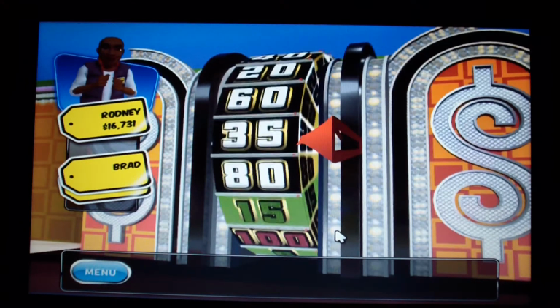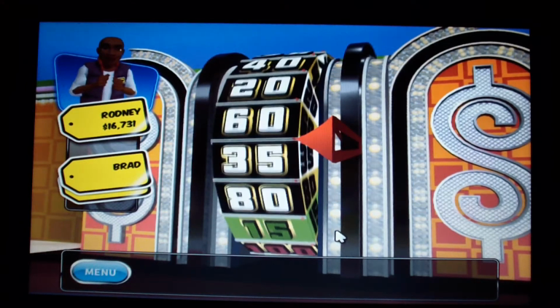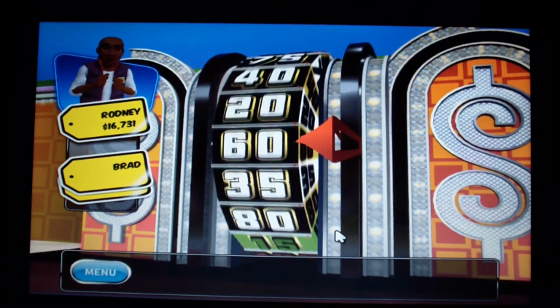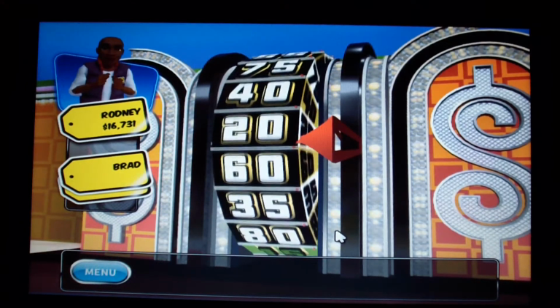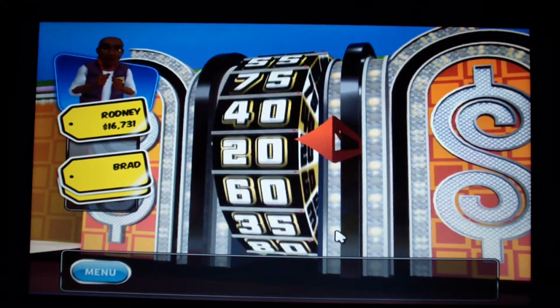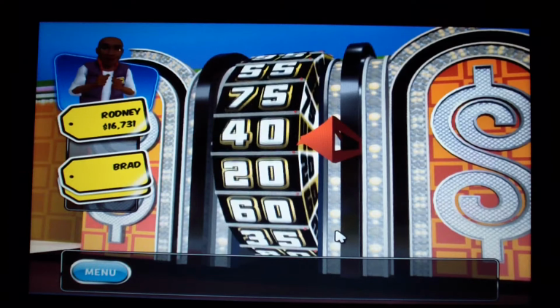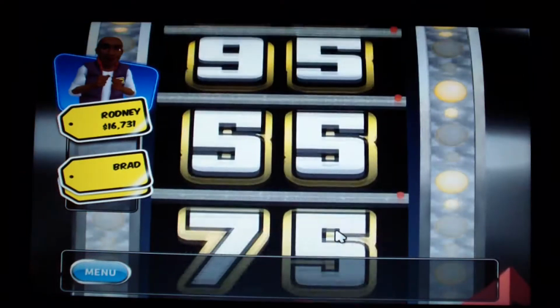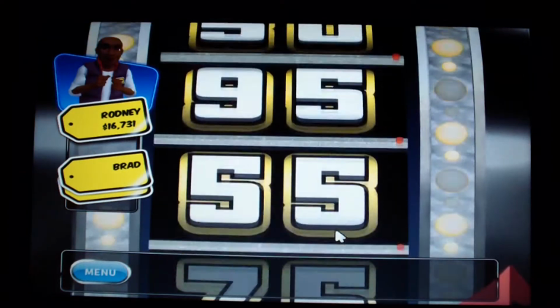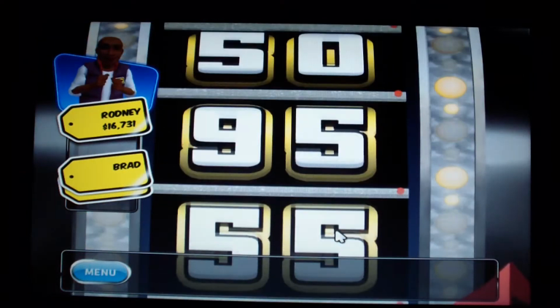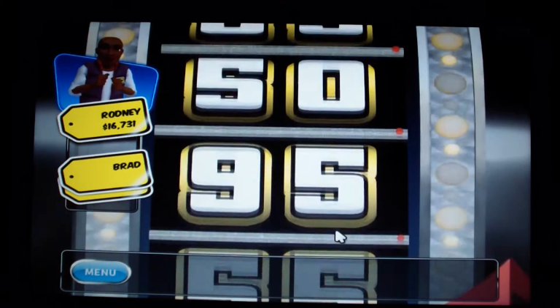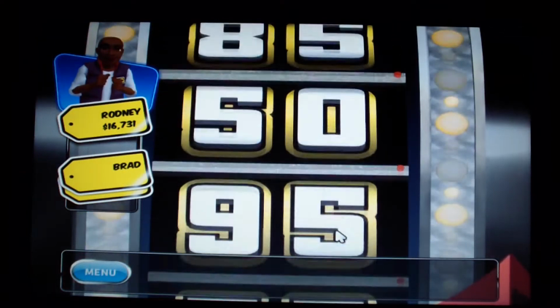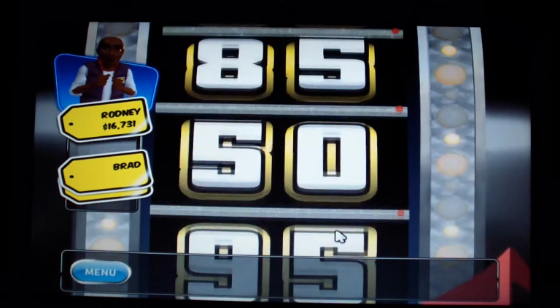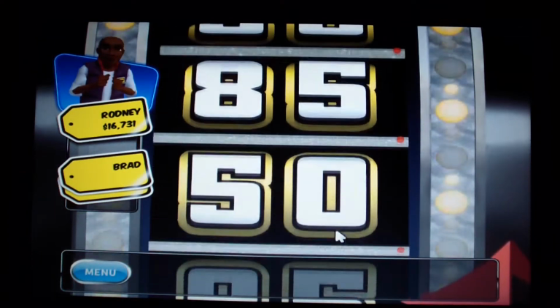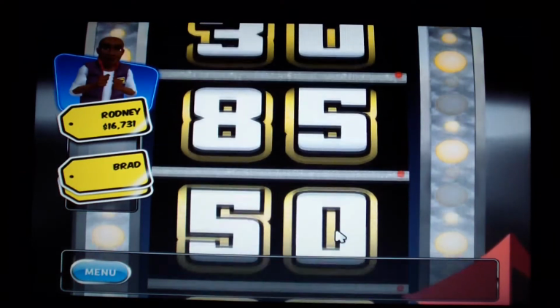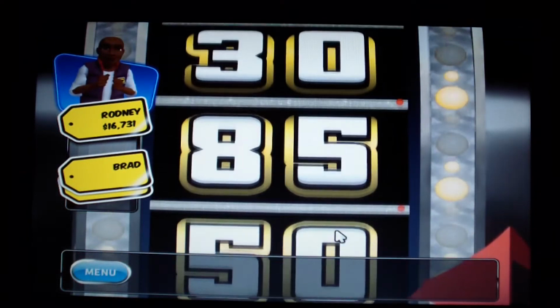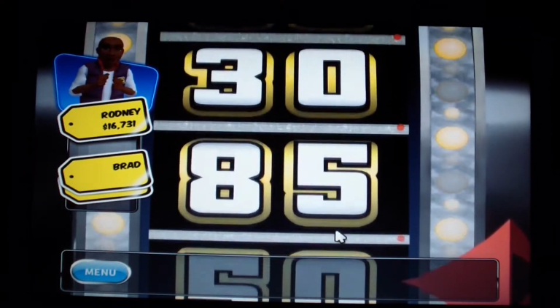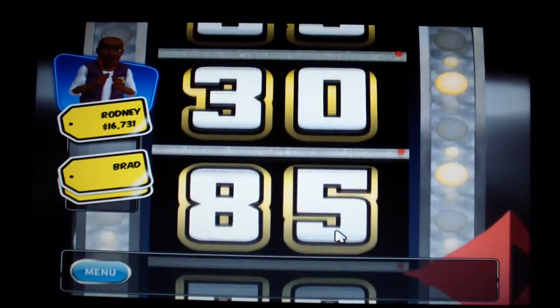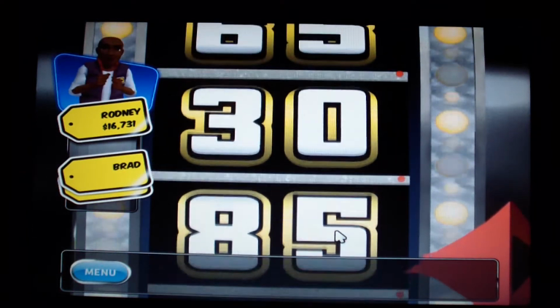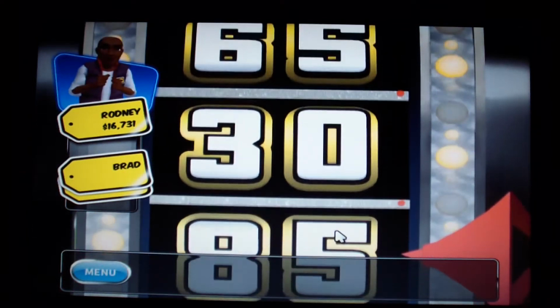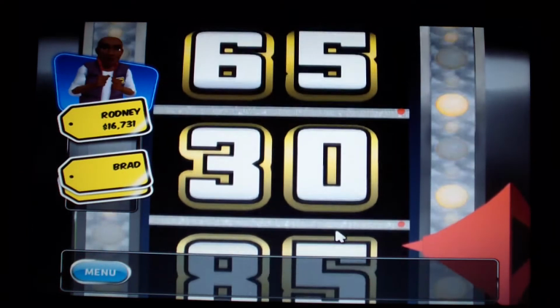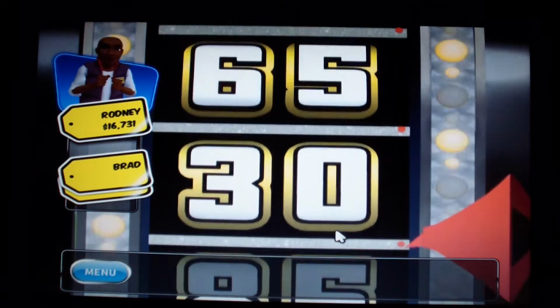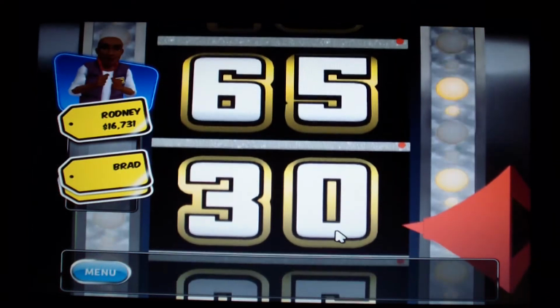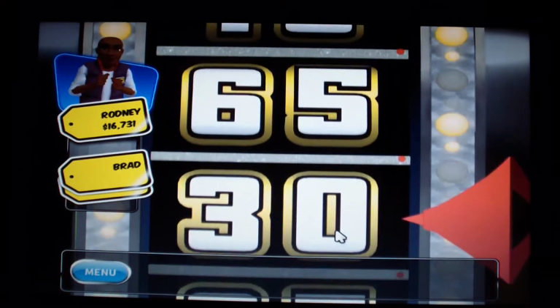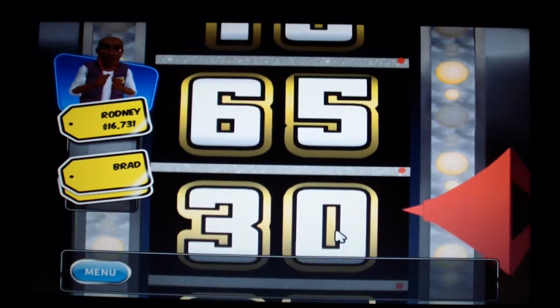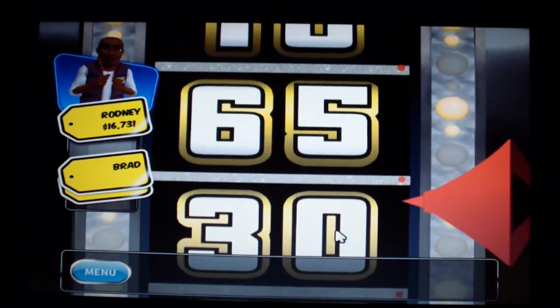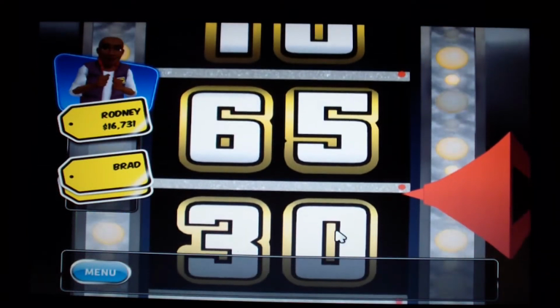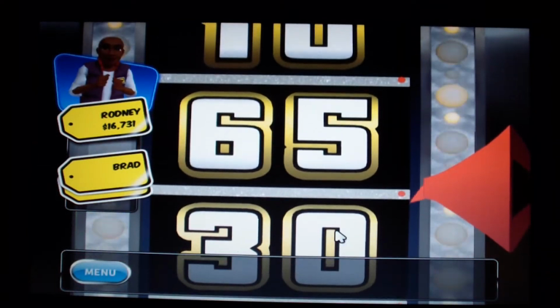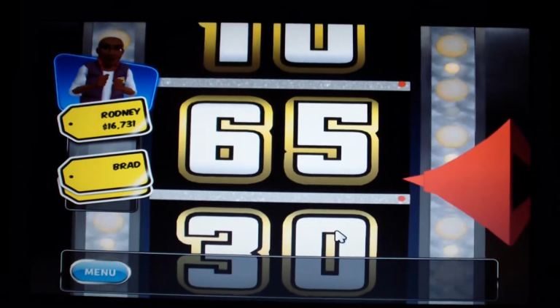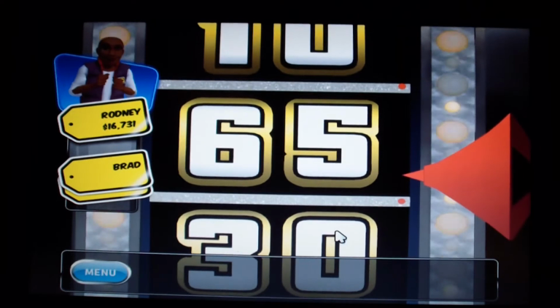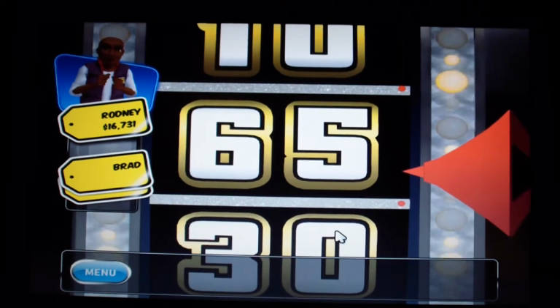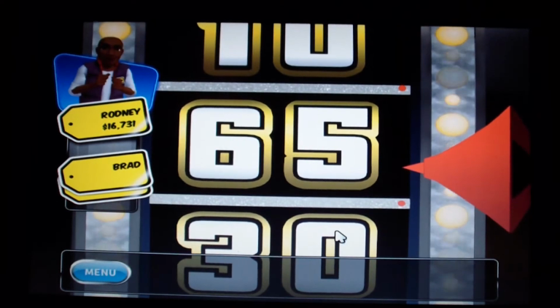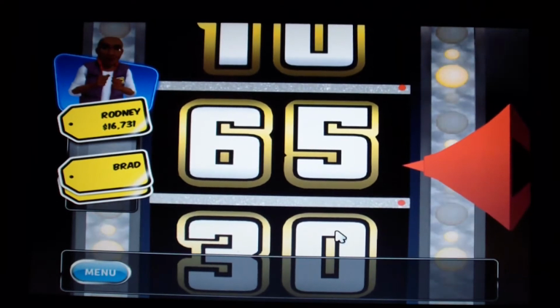Quarter. And $0.65 would be good. $0.90 — I'll take it.